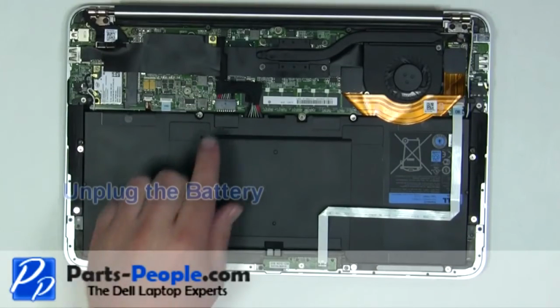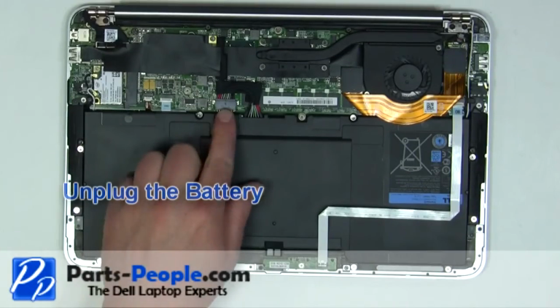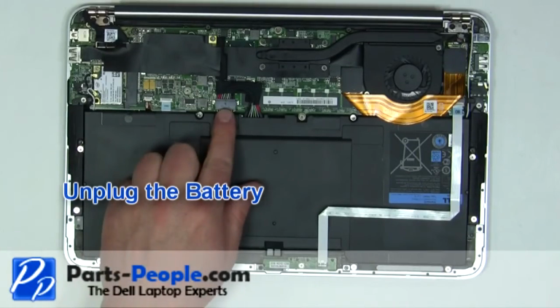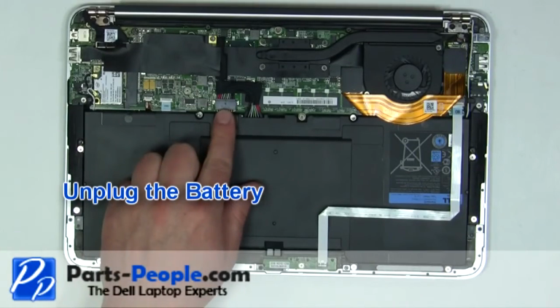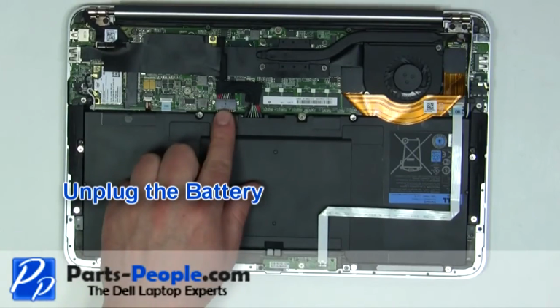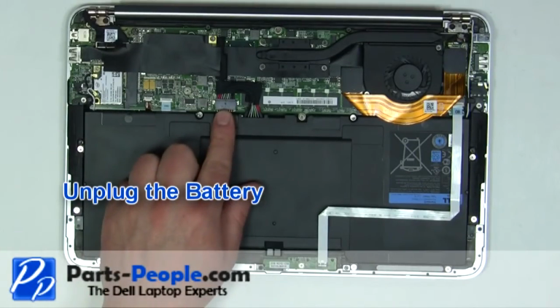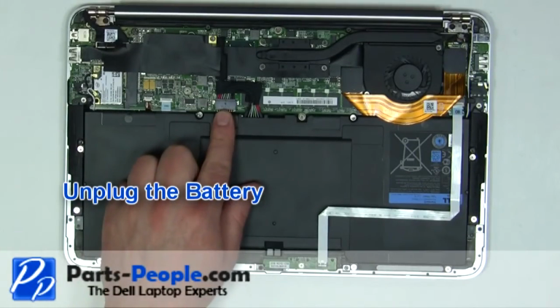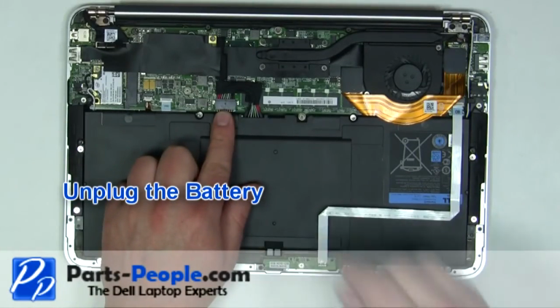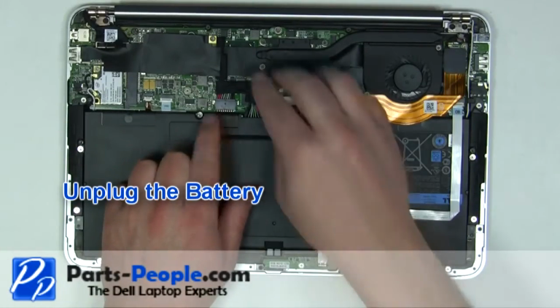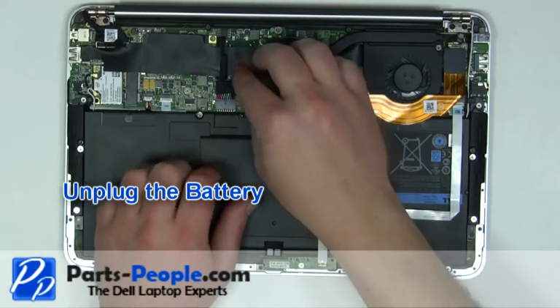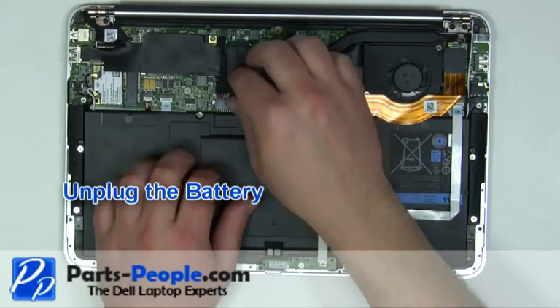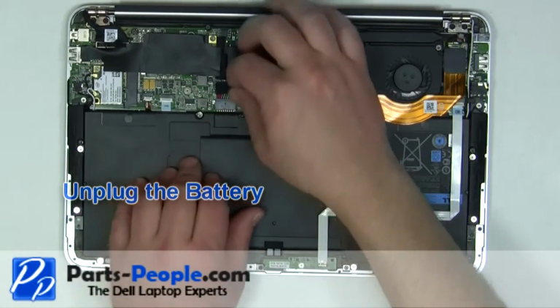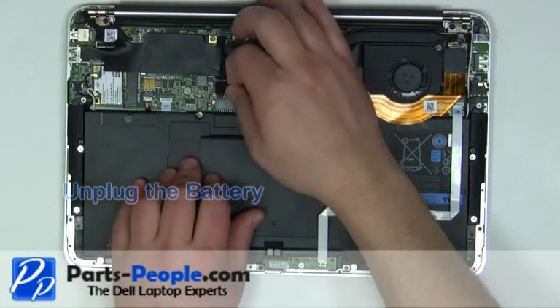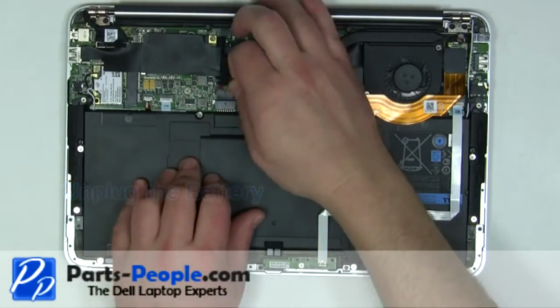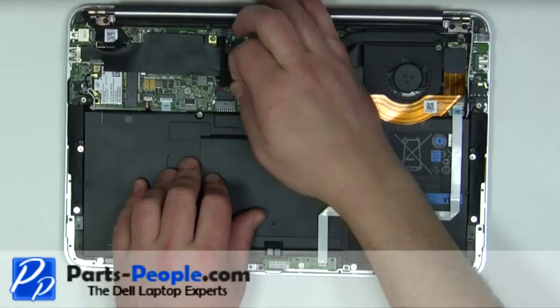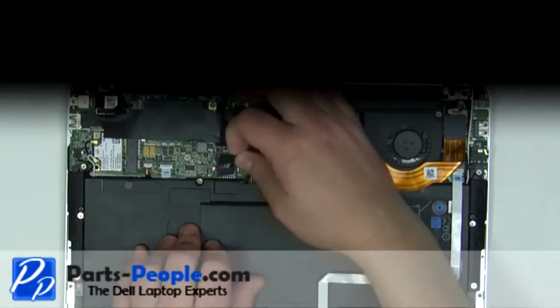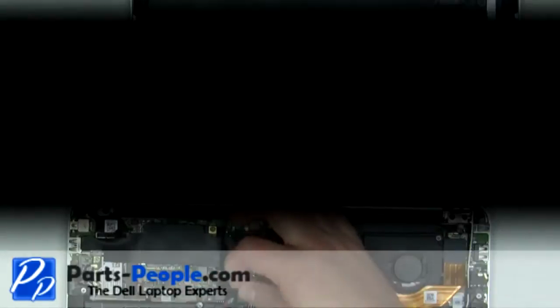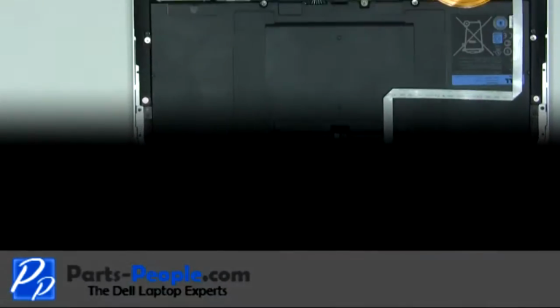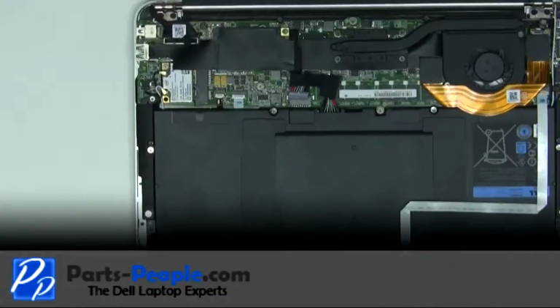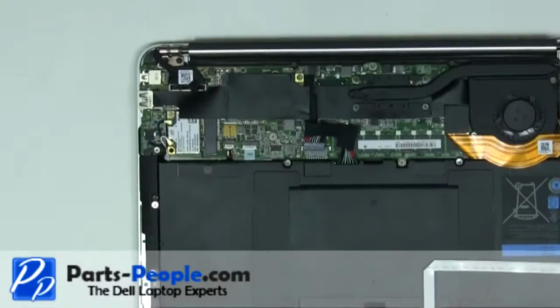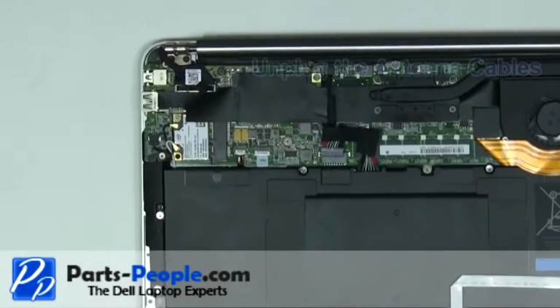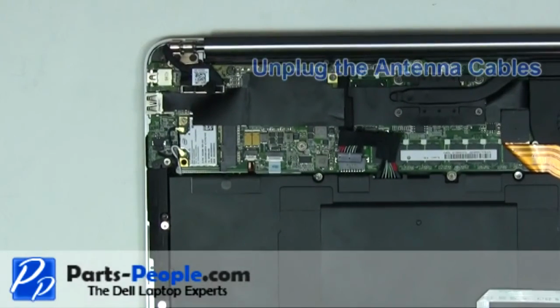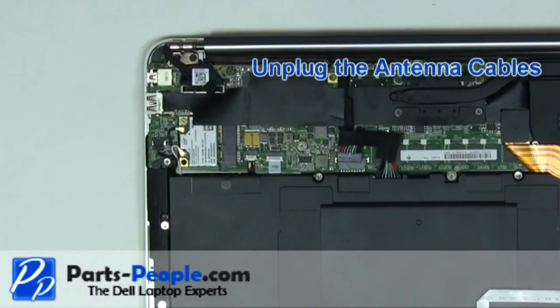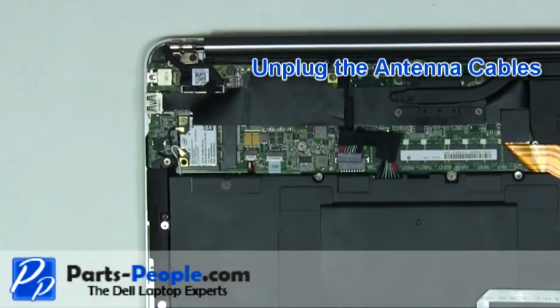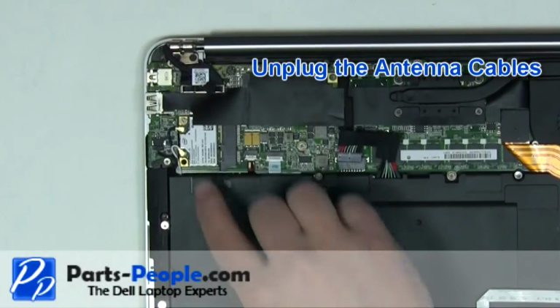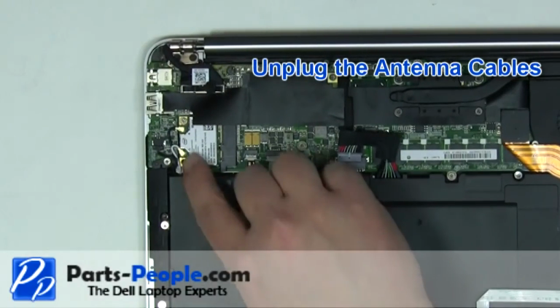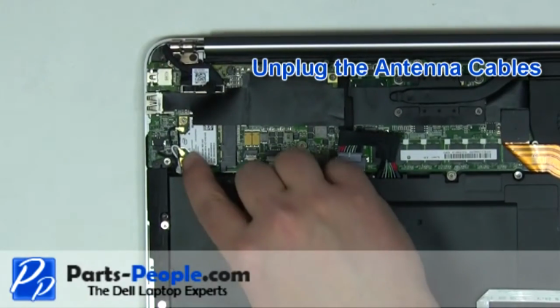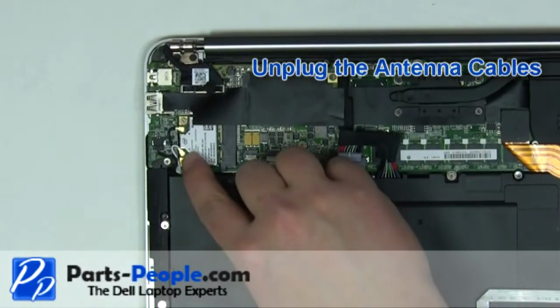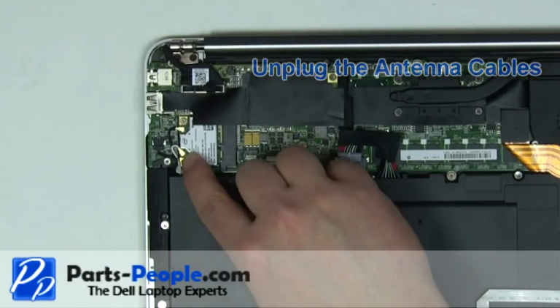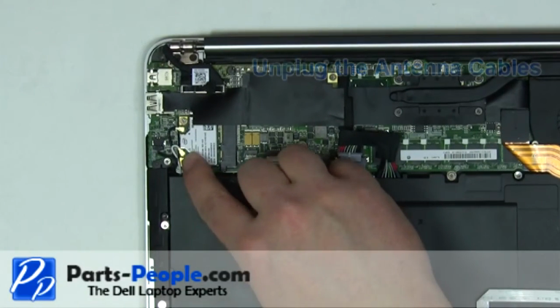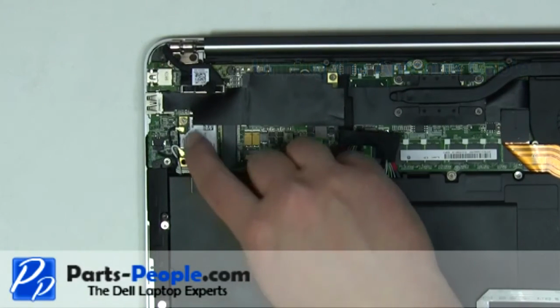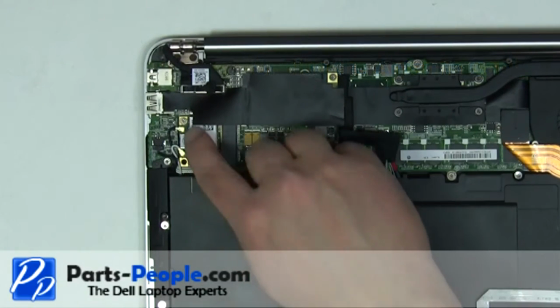Unplug the battery. Unplug the wireless antenna cables.